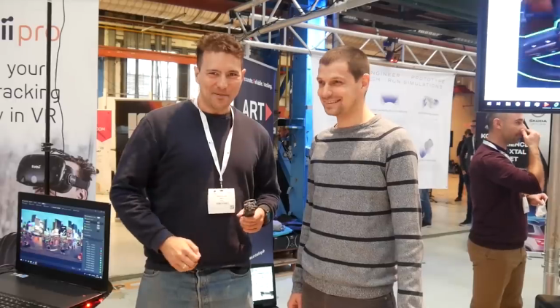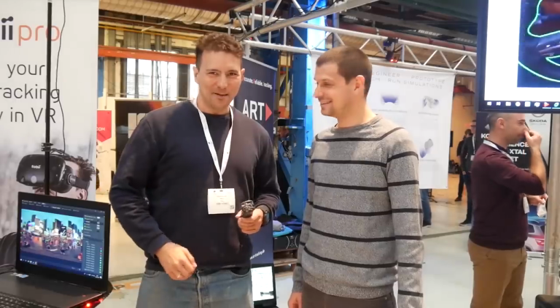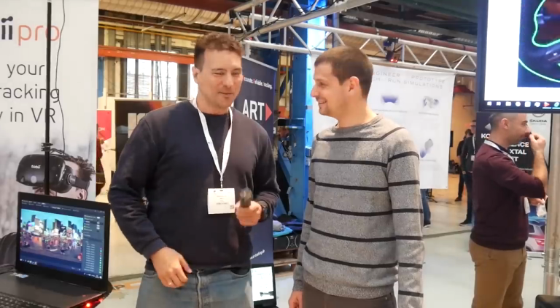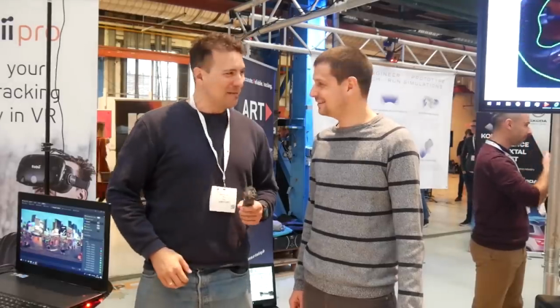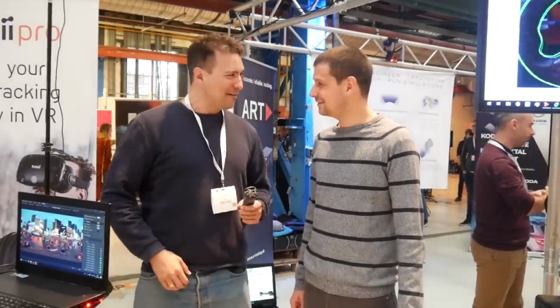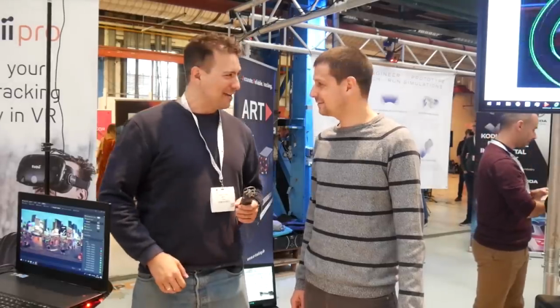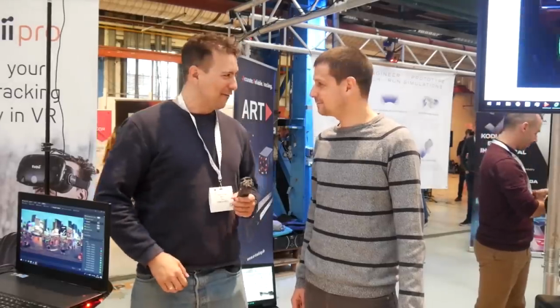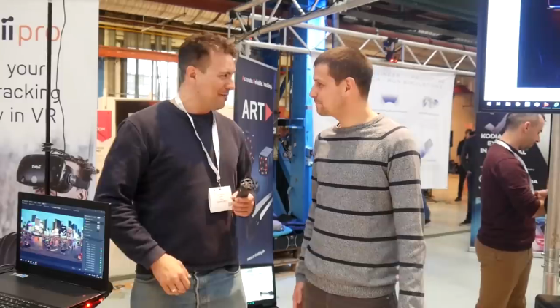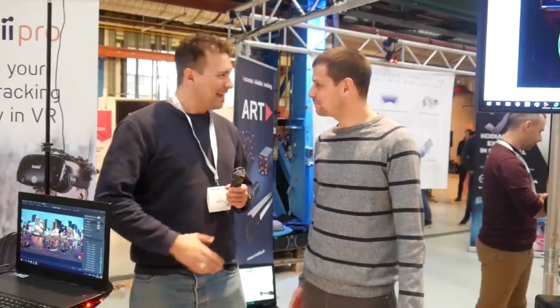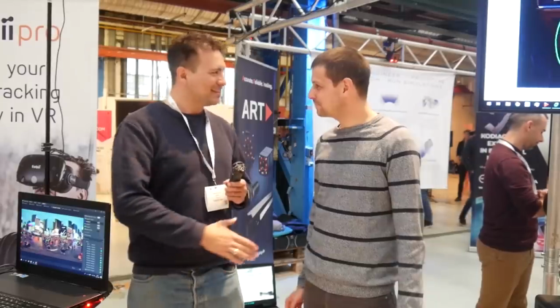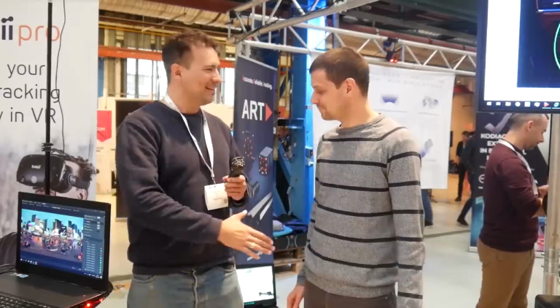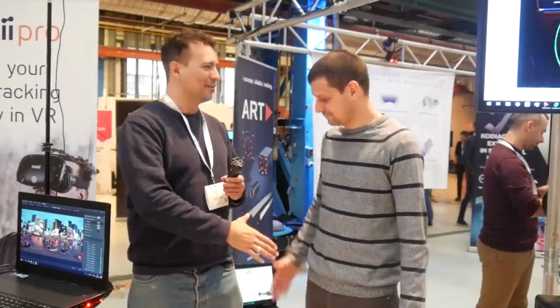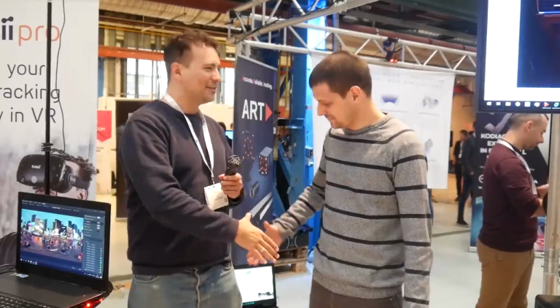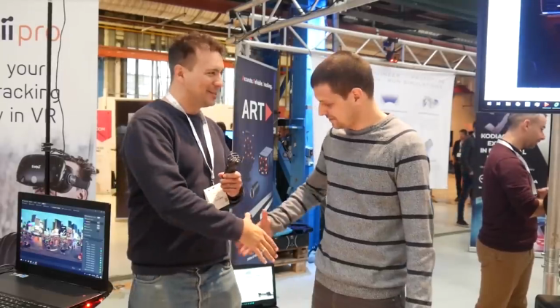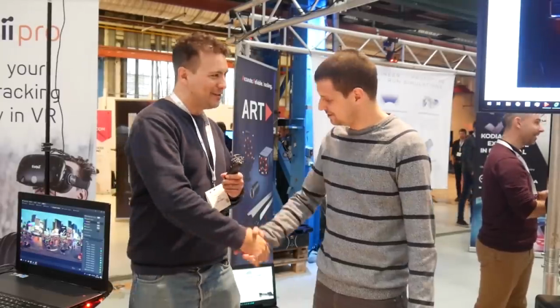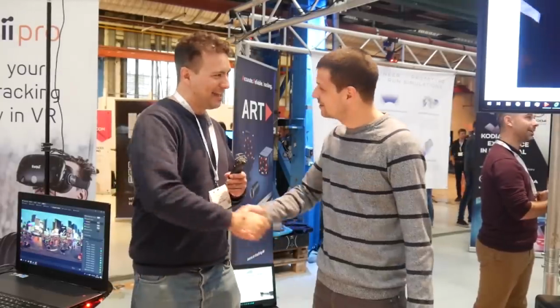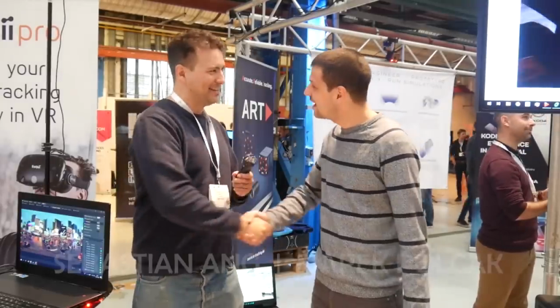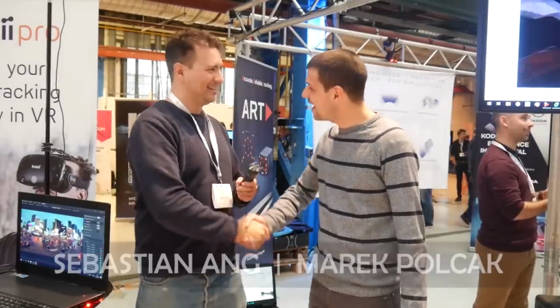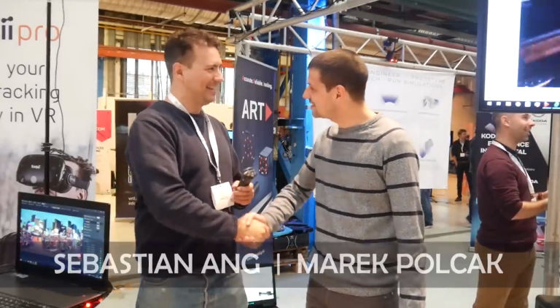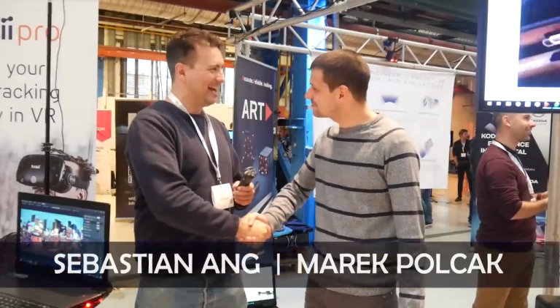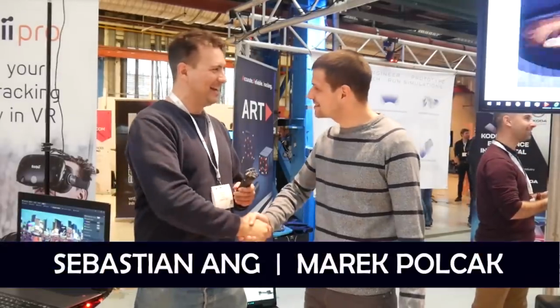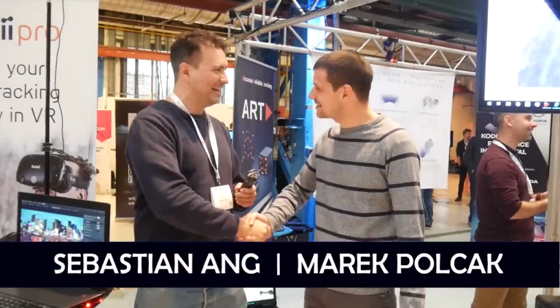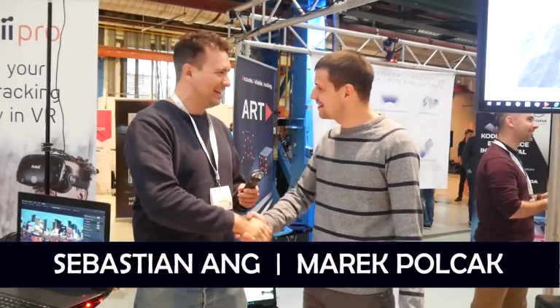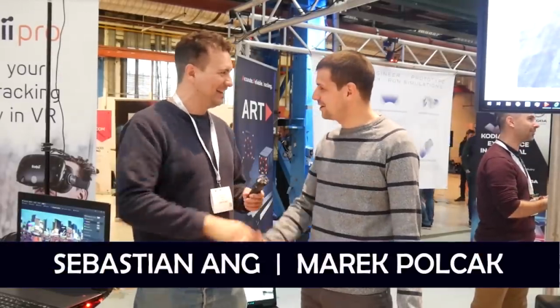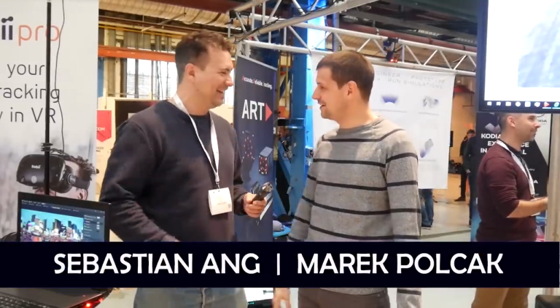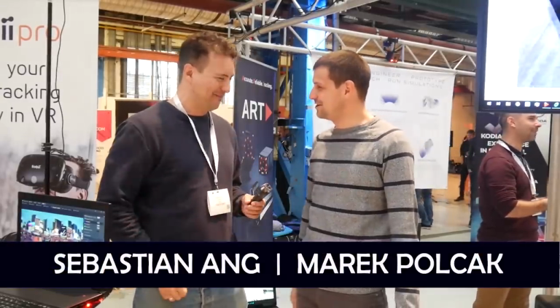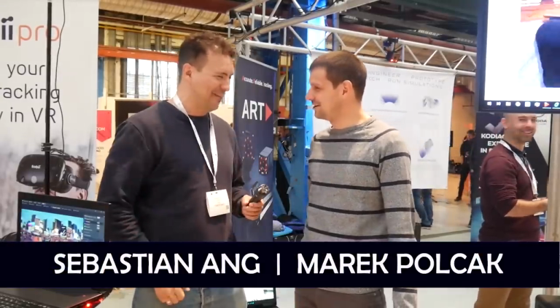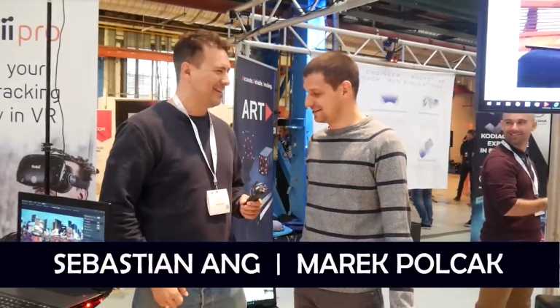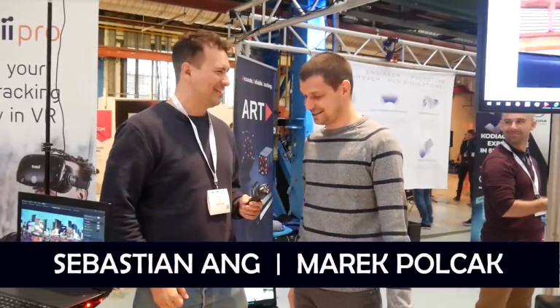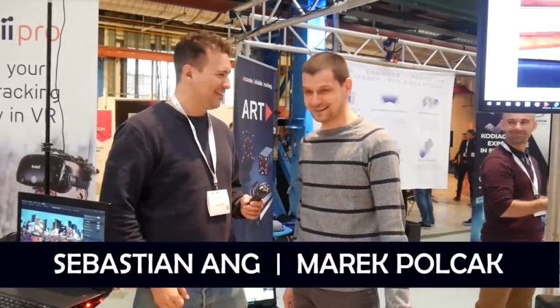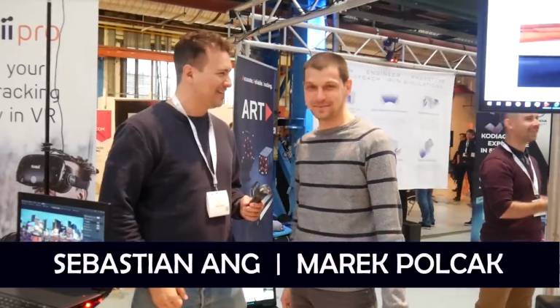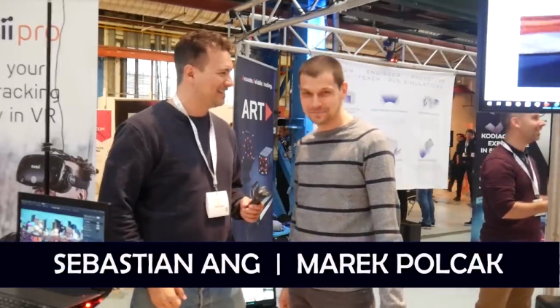I'm here with Marek from EXTAL. Good to see you again. Hey Sebastian, how are you? Very good, very good.